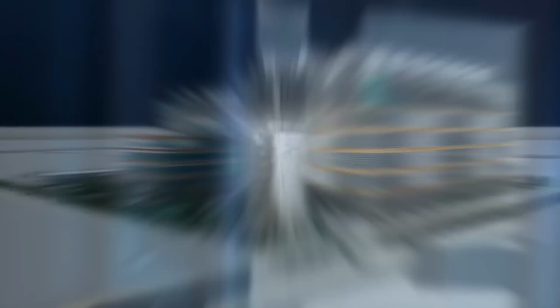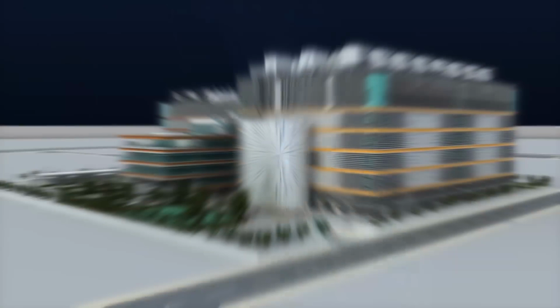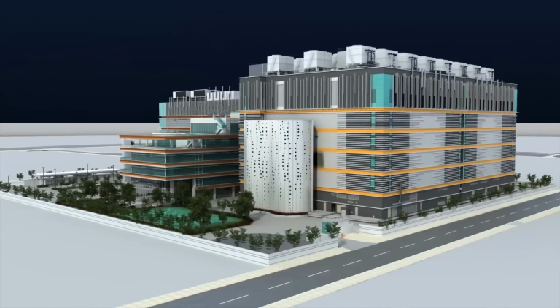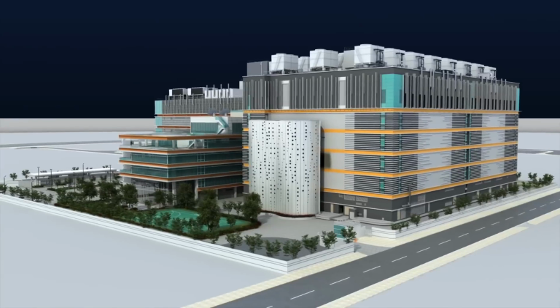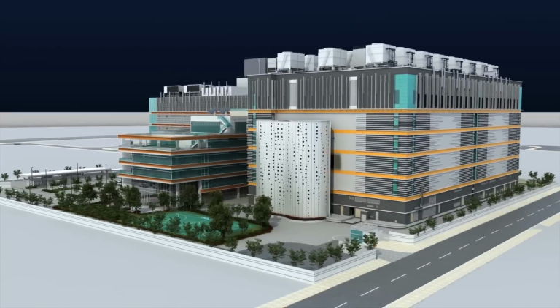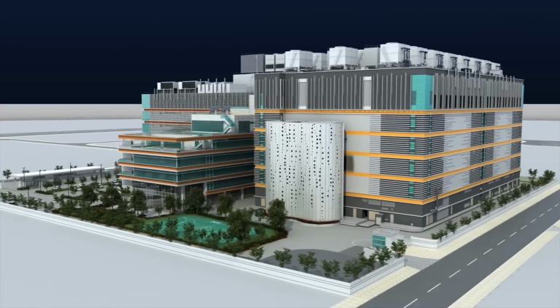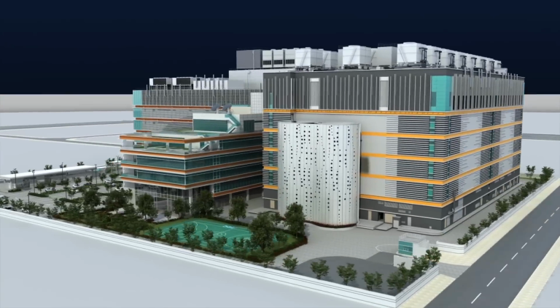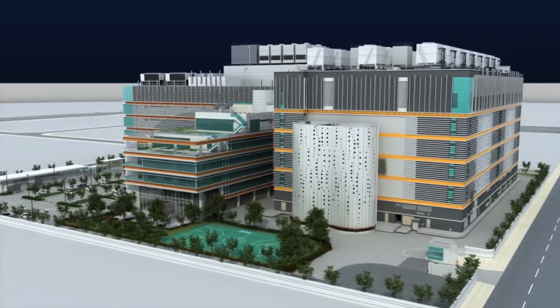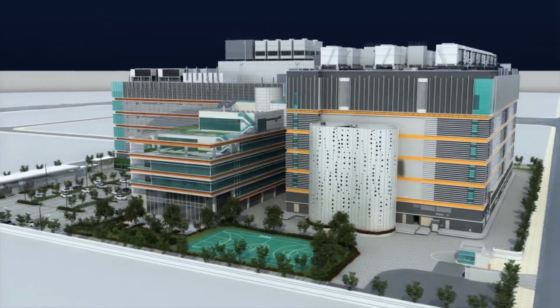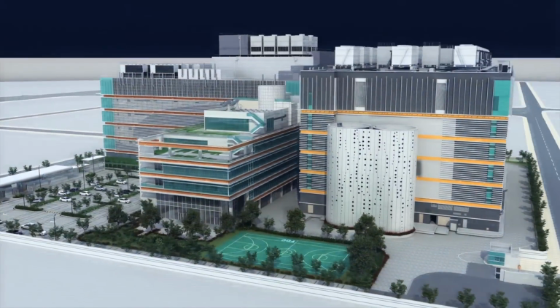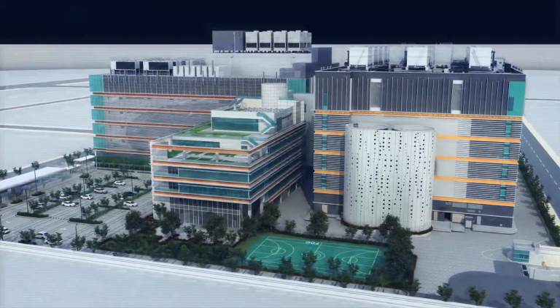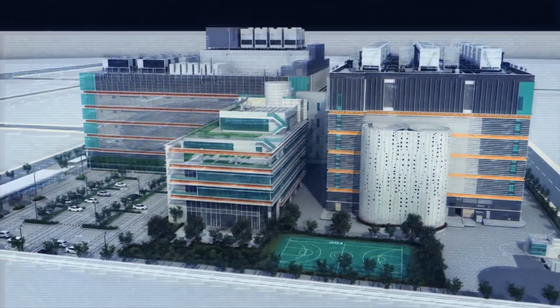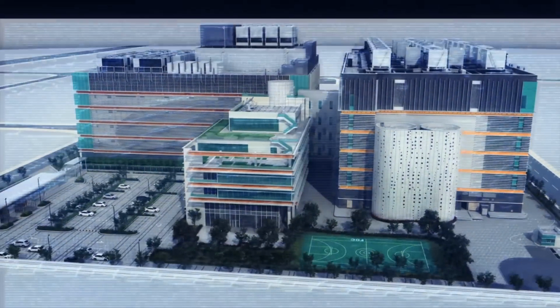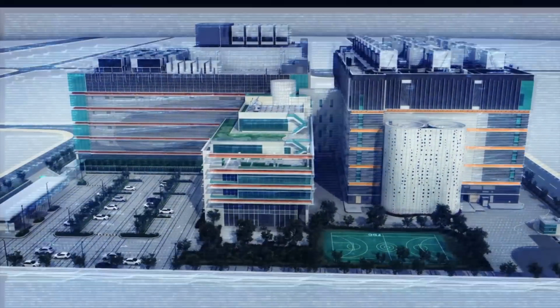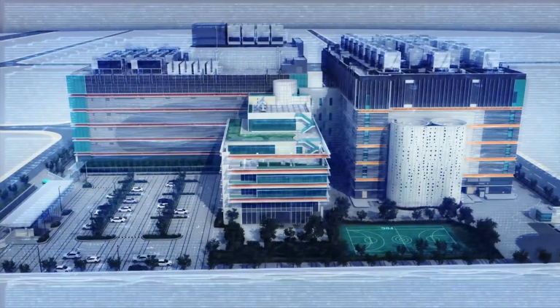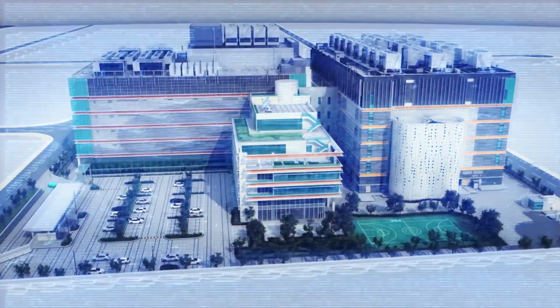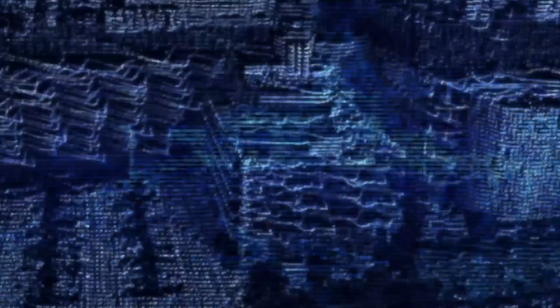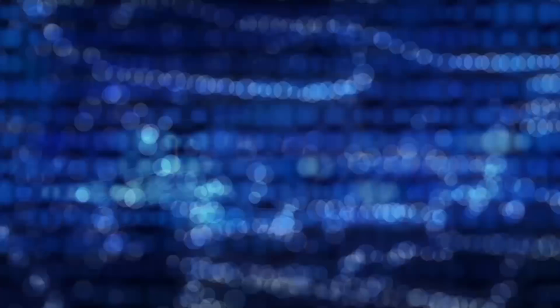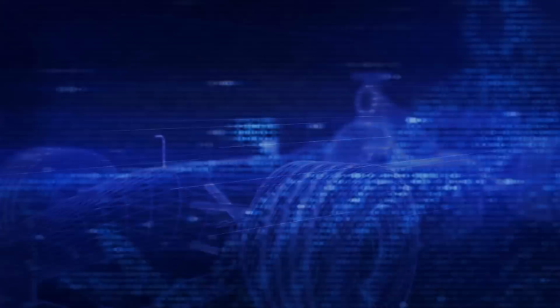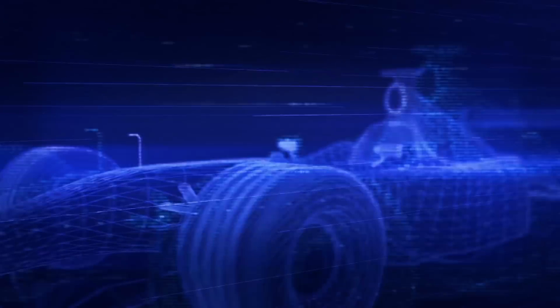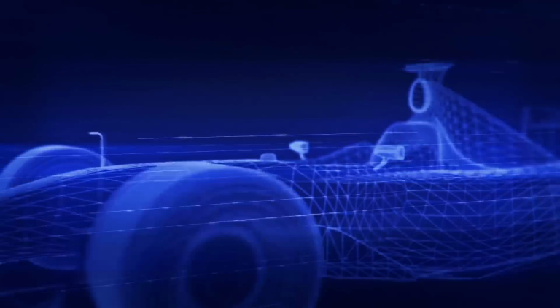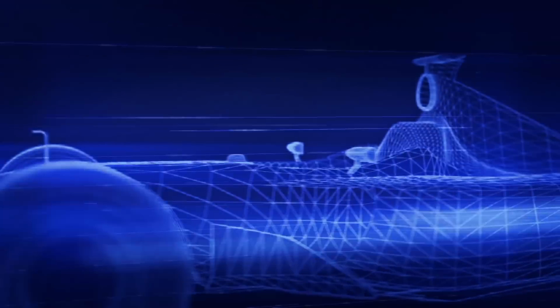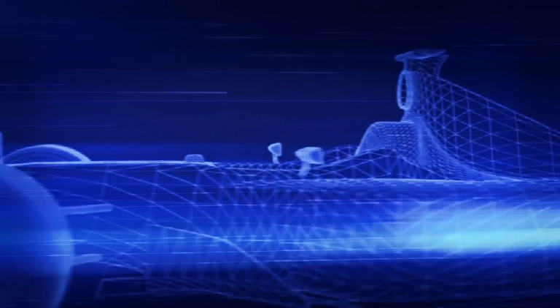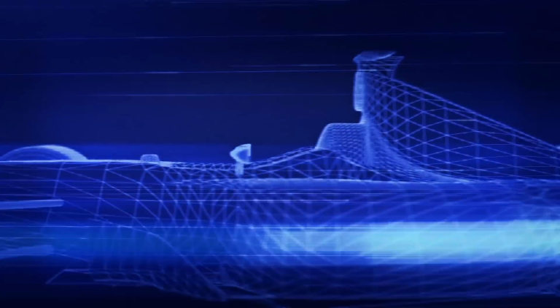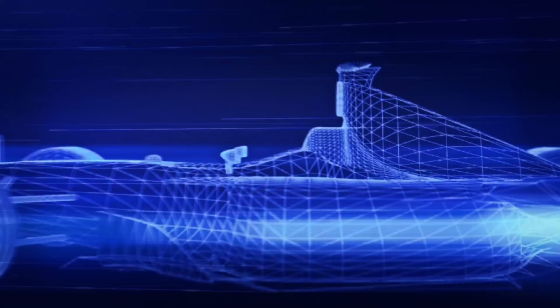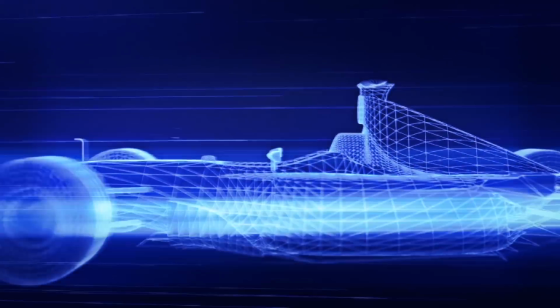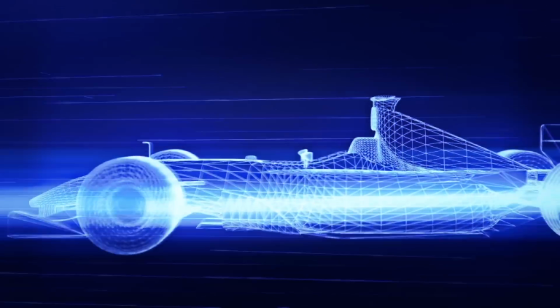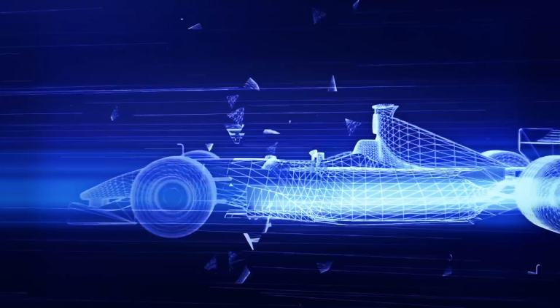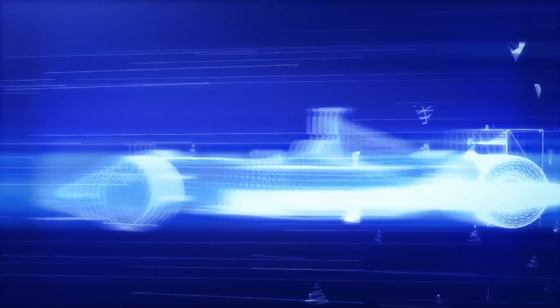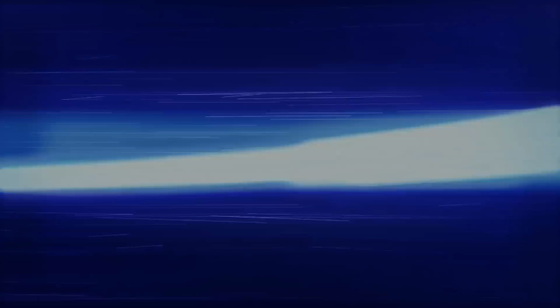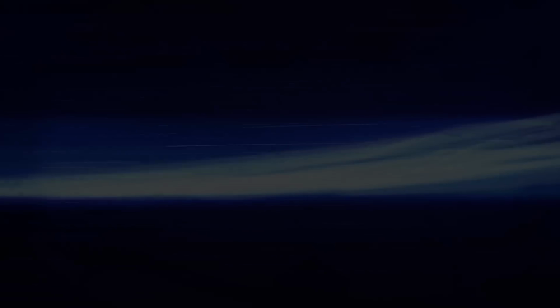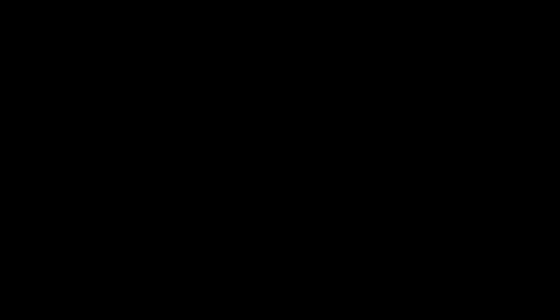With all the innovative data center technologies, FDC2 helps you stay ahead of the game in the digital world.